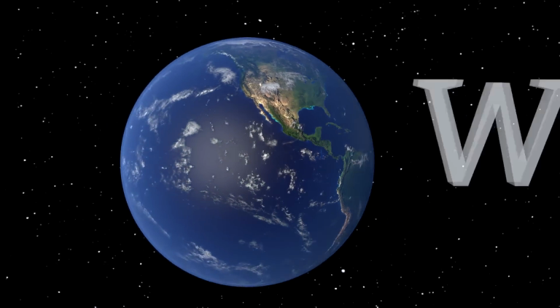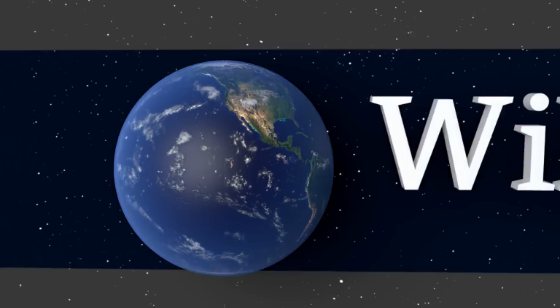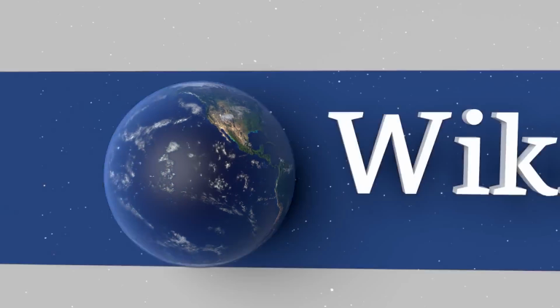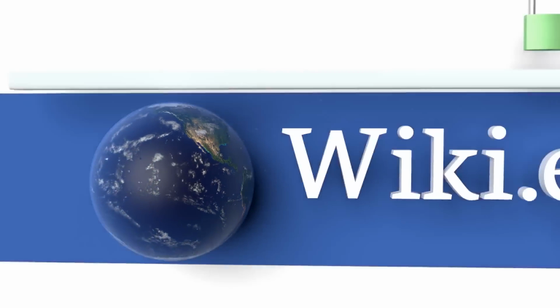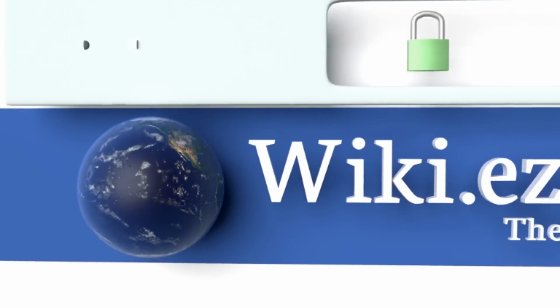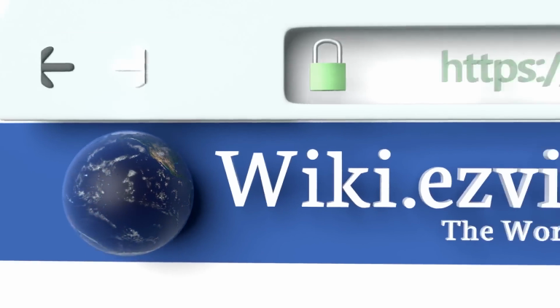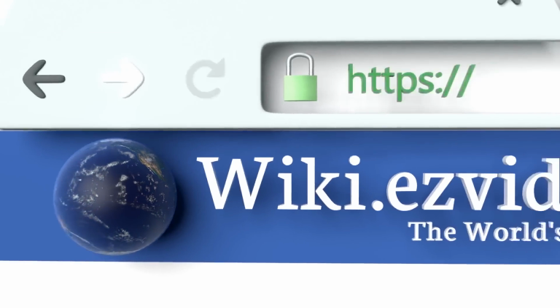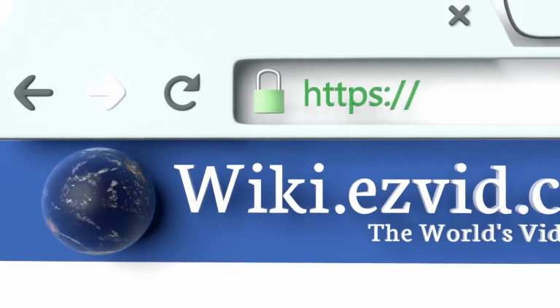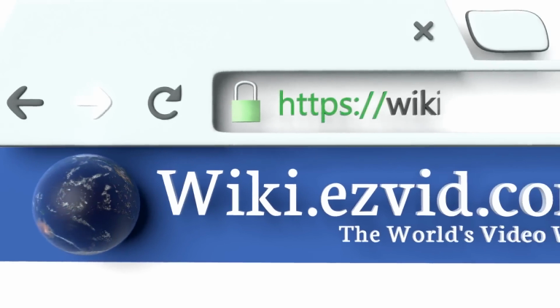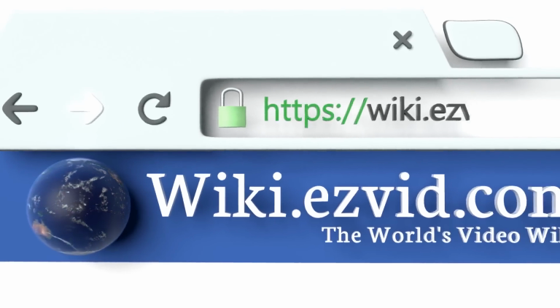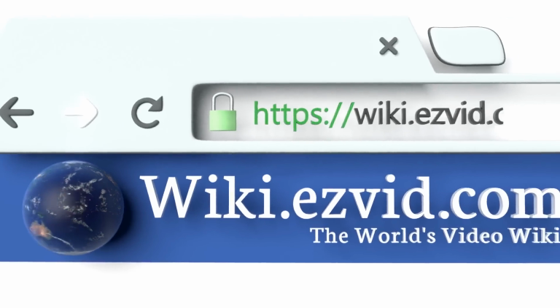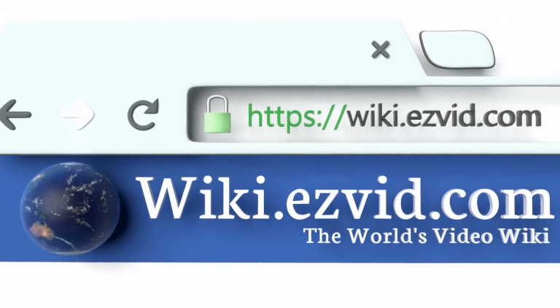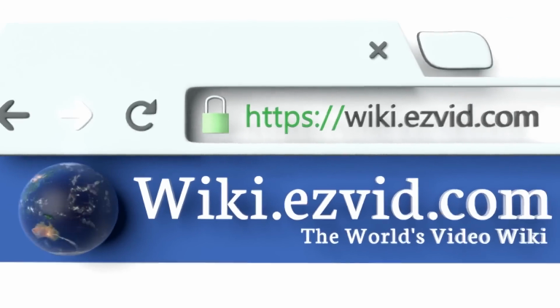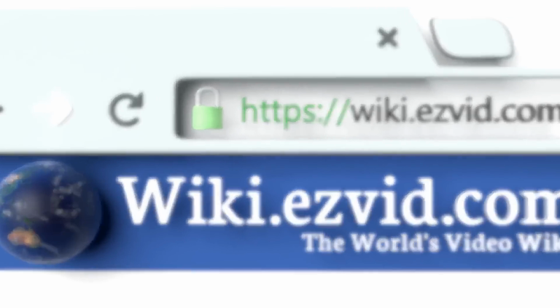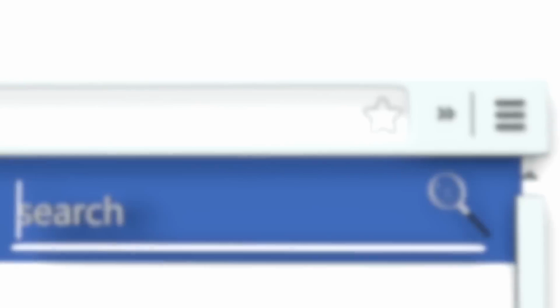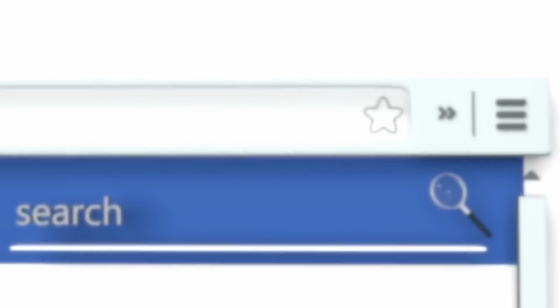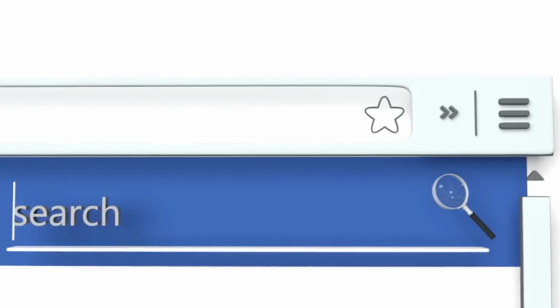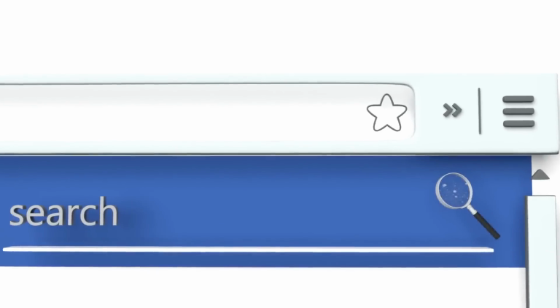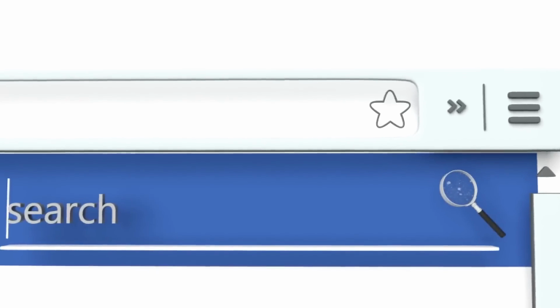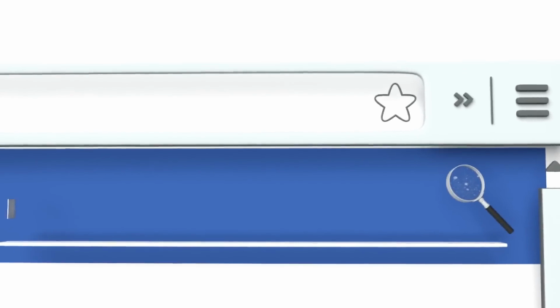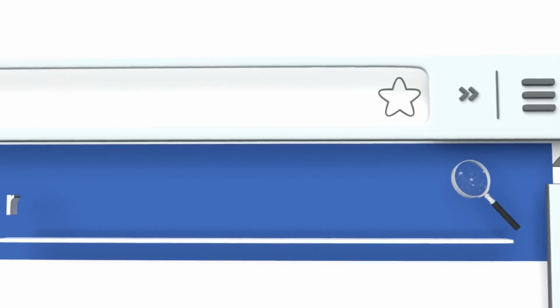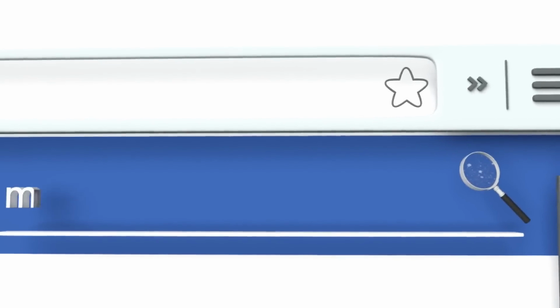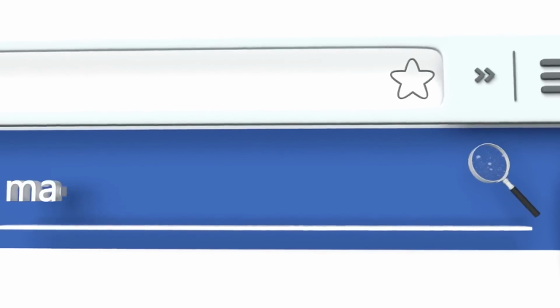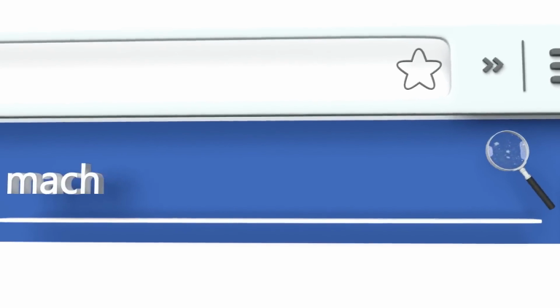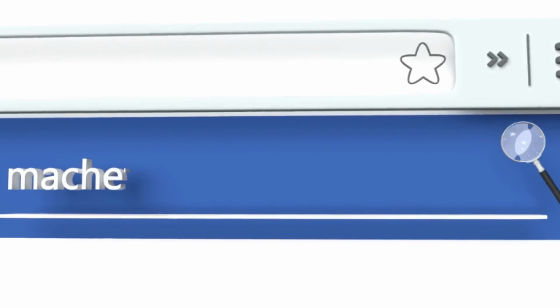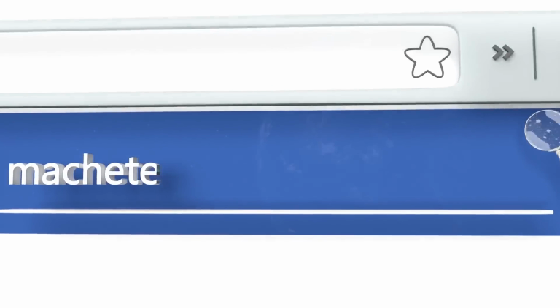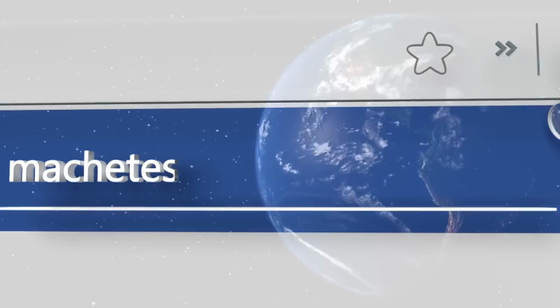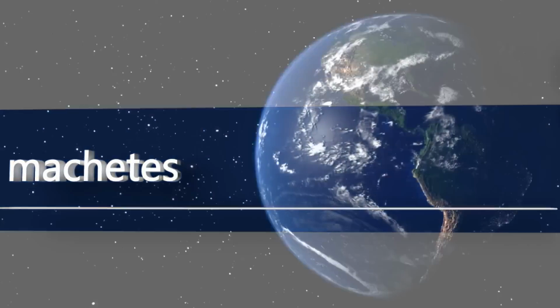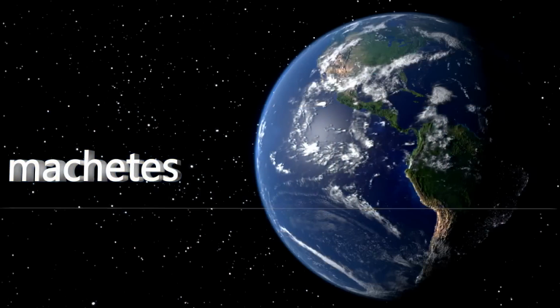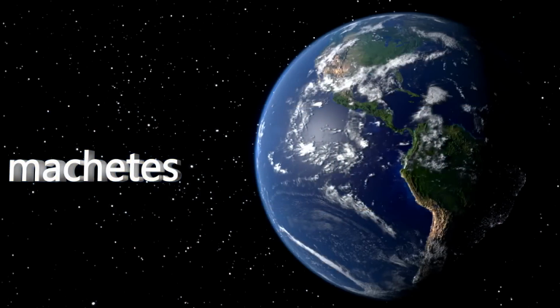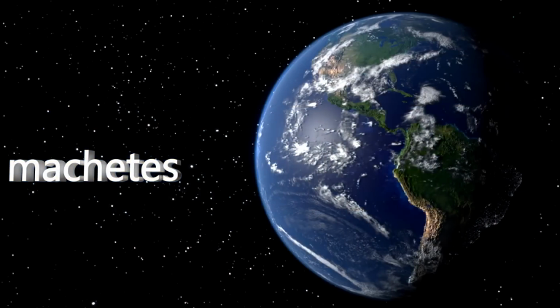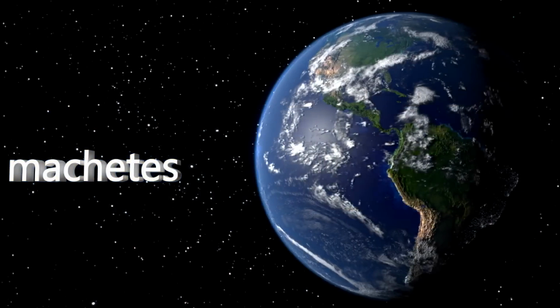To see all of our choices, go to wiki.easyvid.com and search for machetes, or click beneath this video.